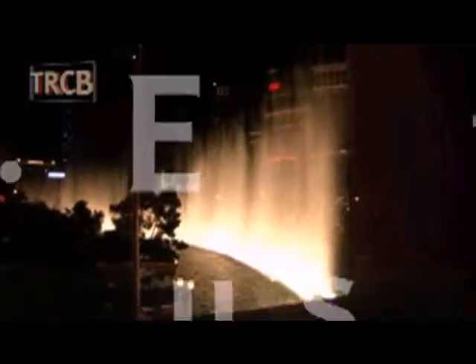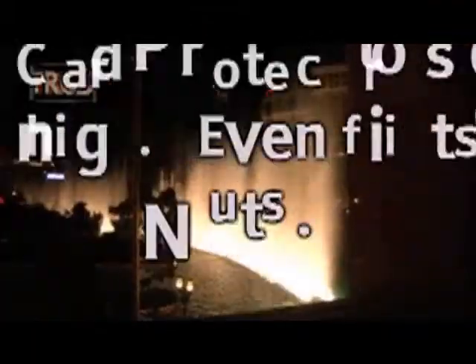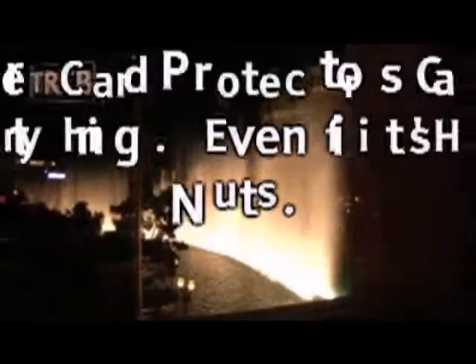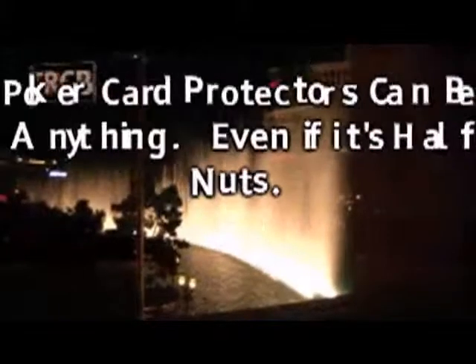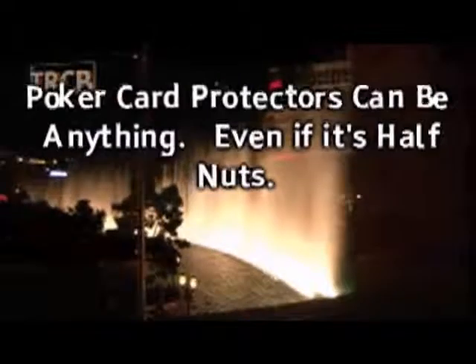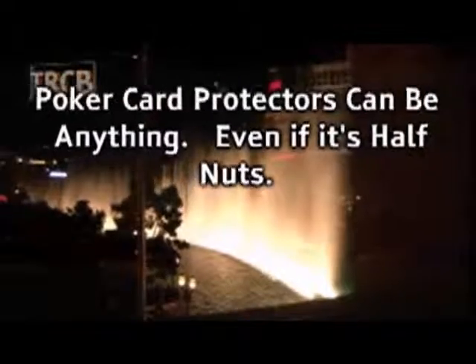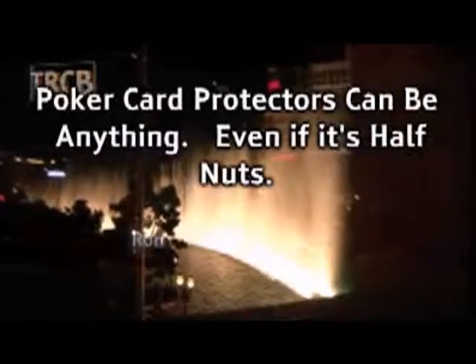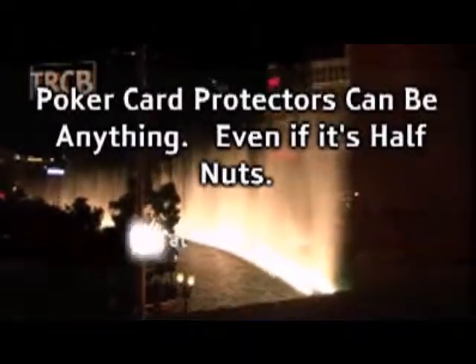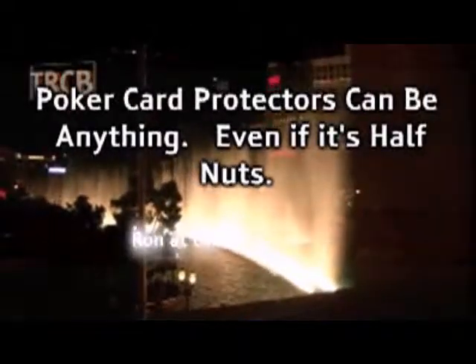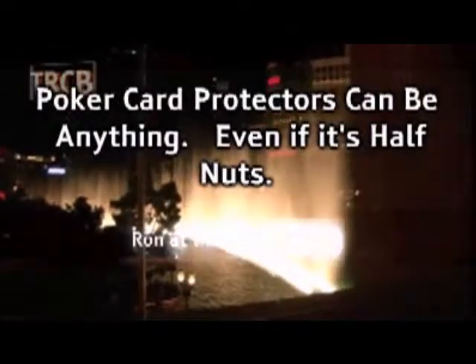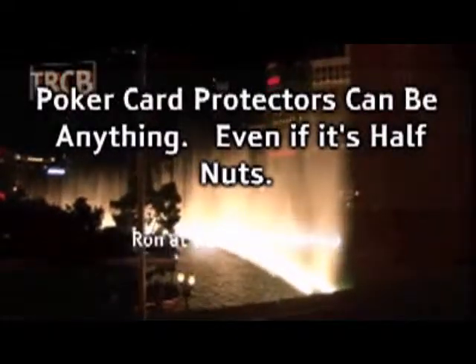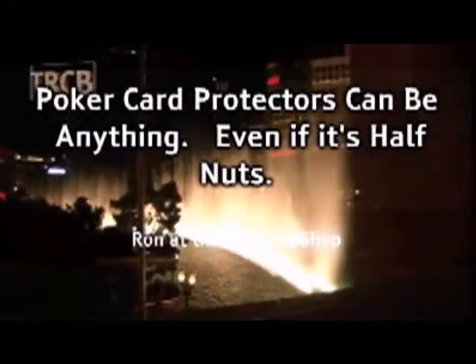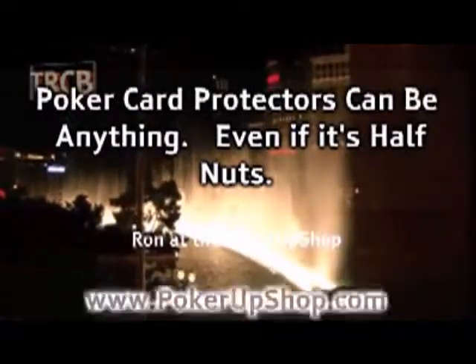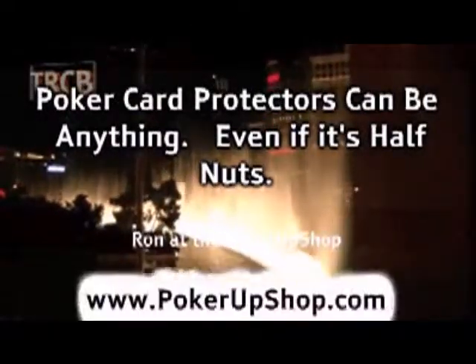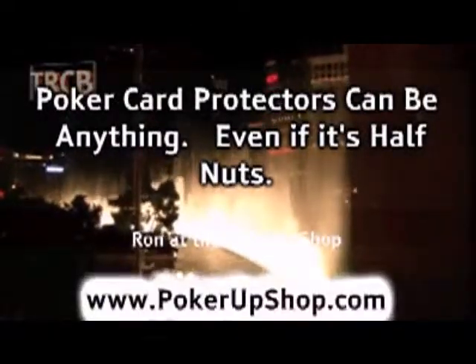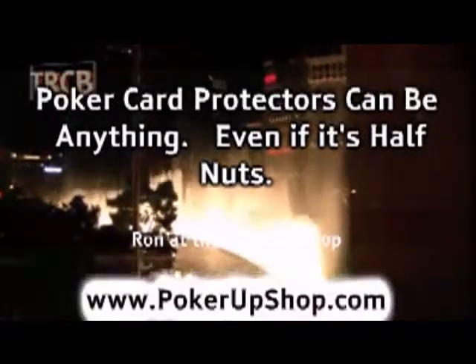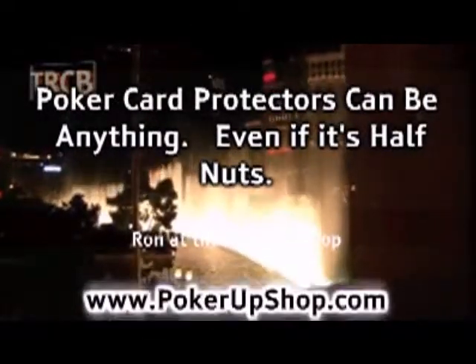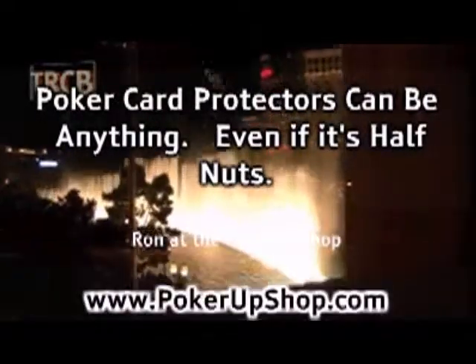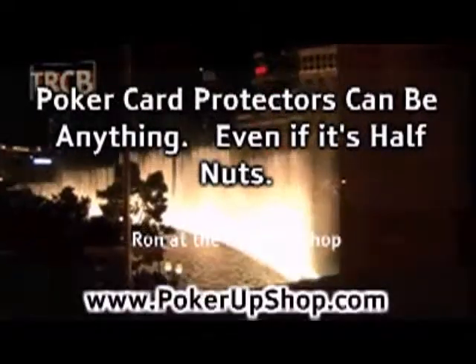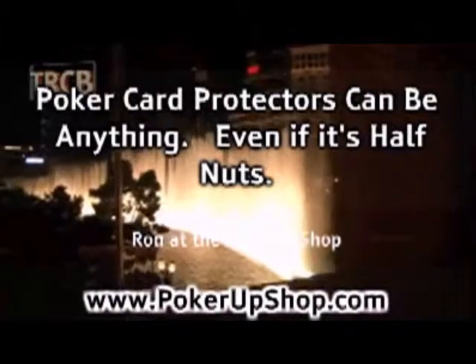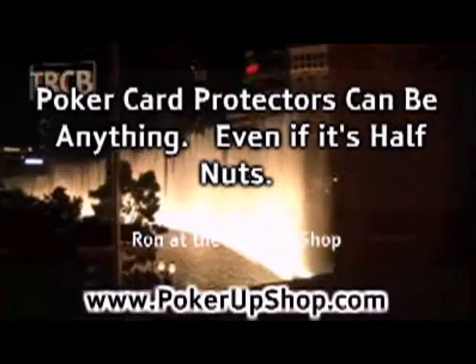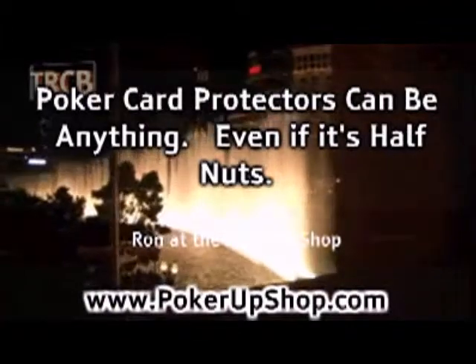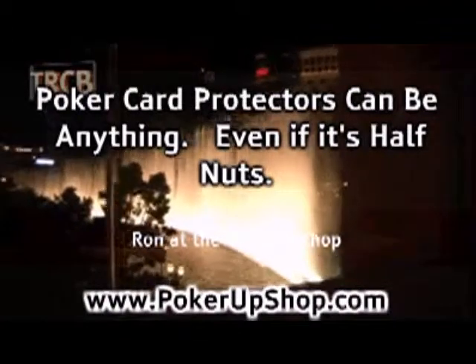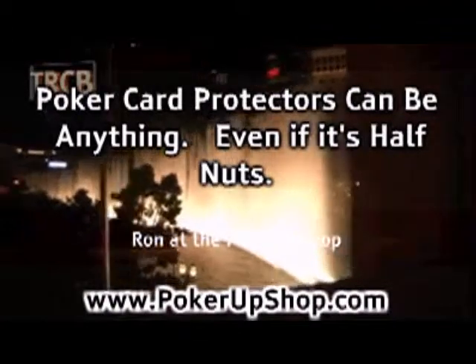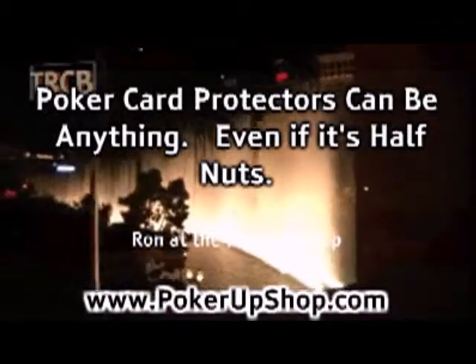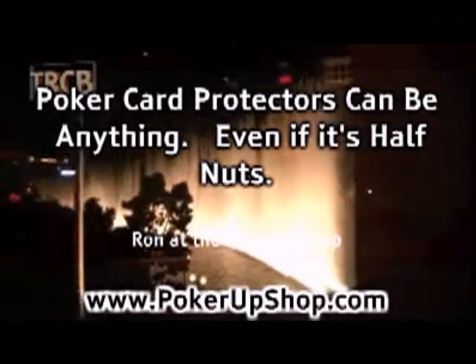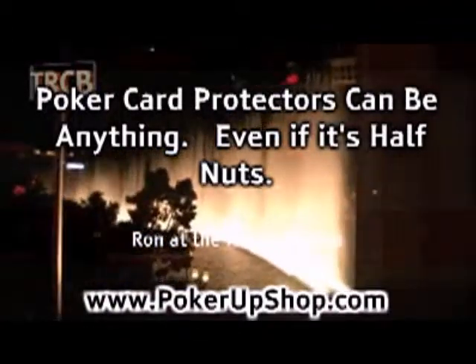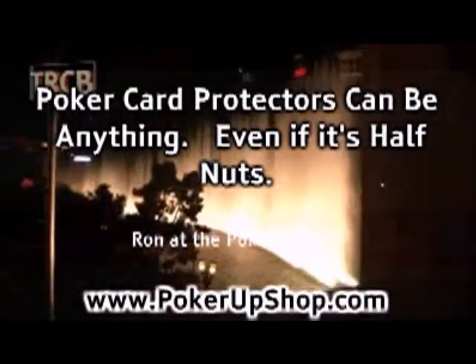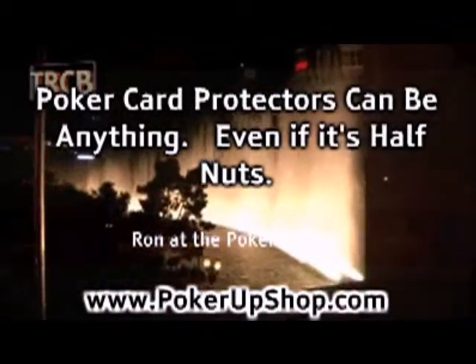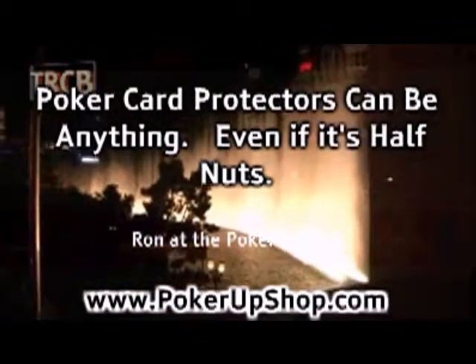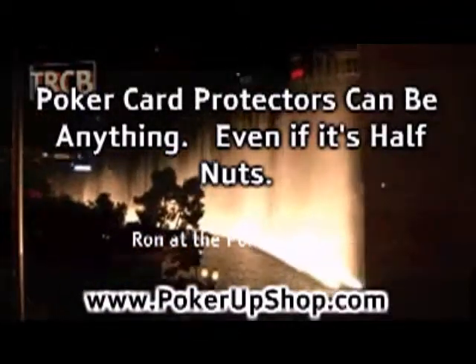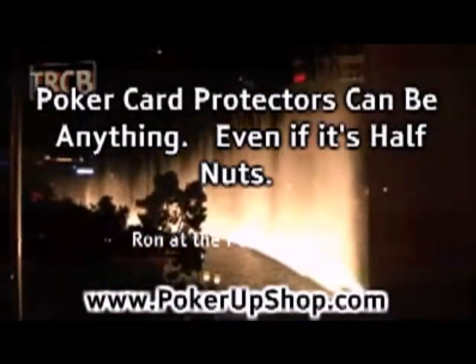Poker card protectors can be anything — even if it's half nuts. Buy from Ron at the Poker Up Shop.